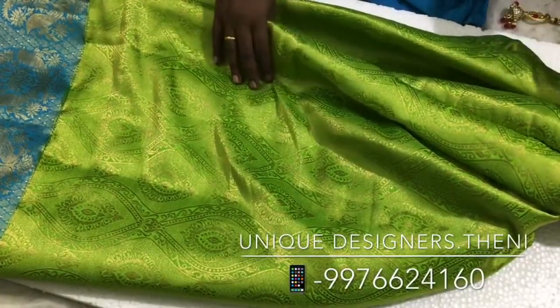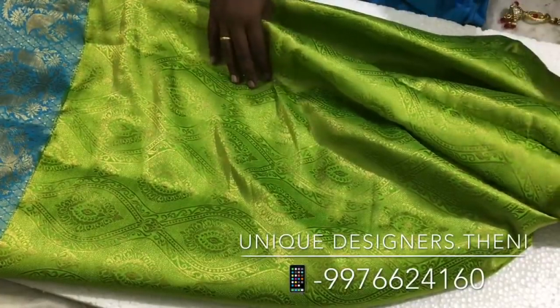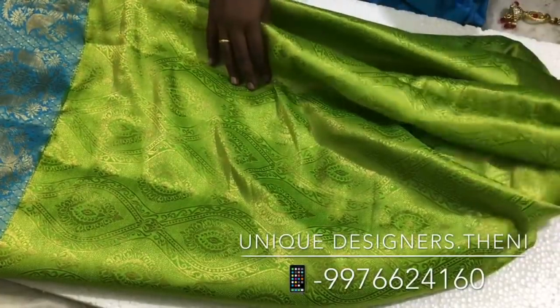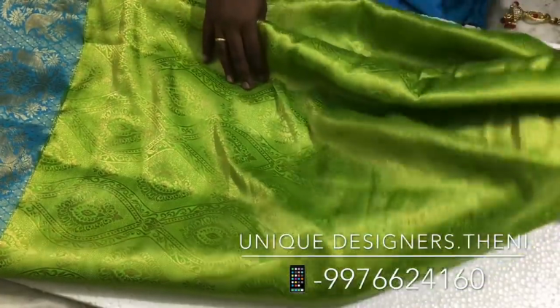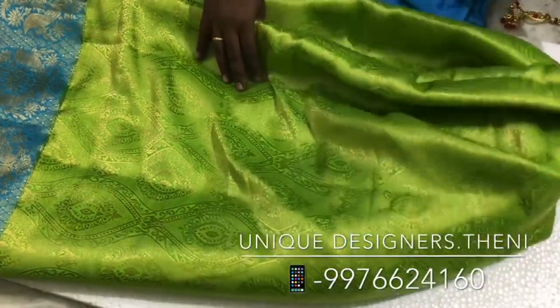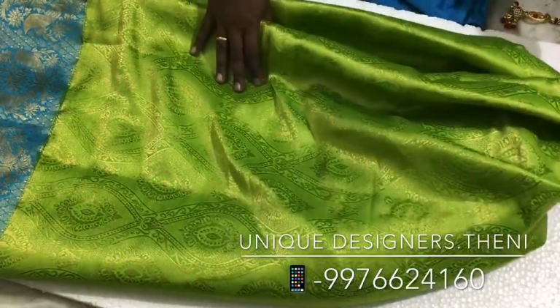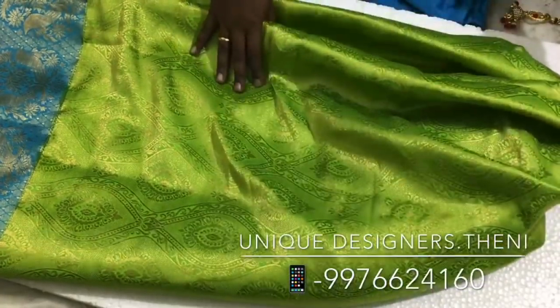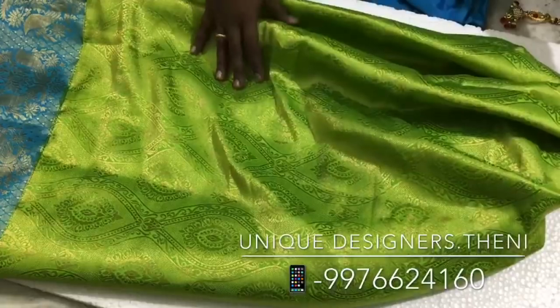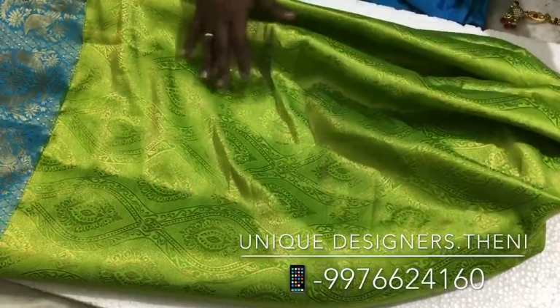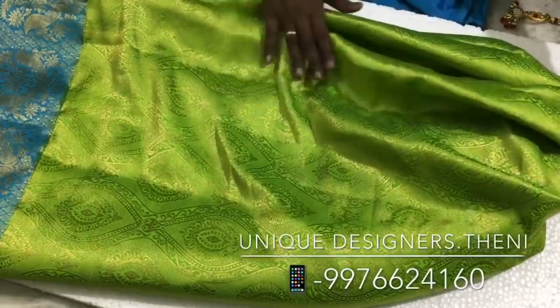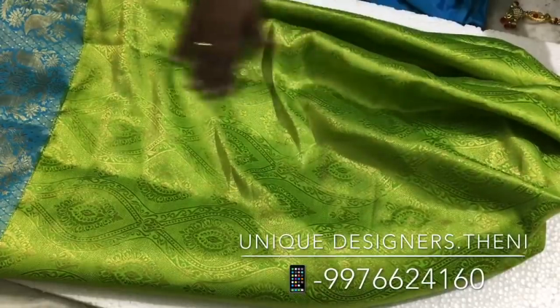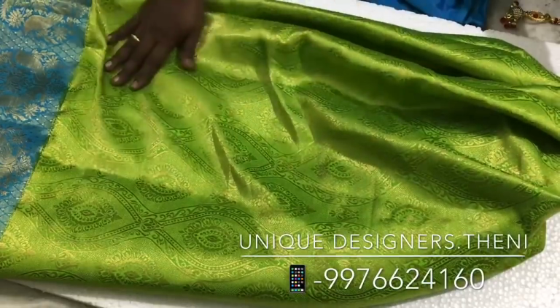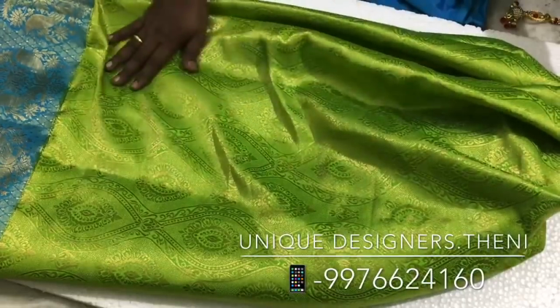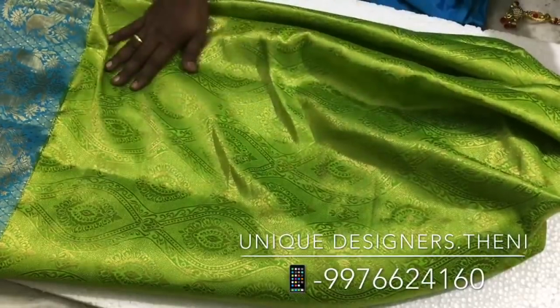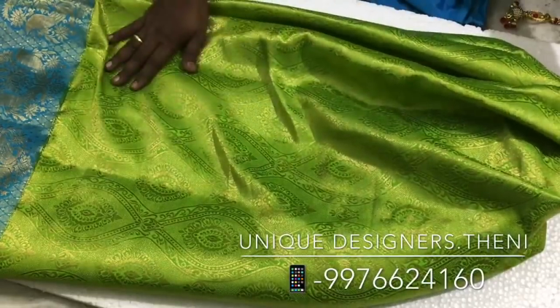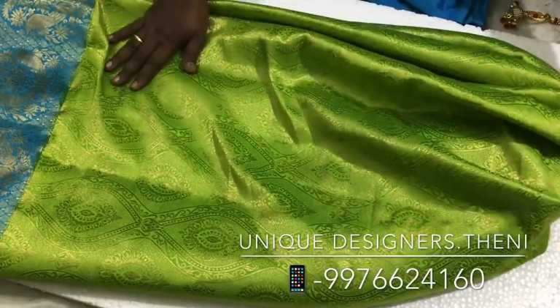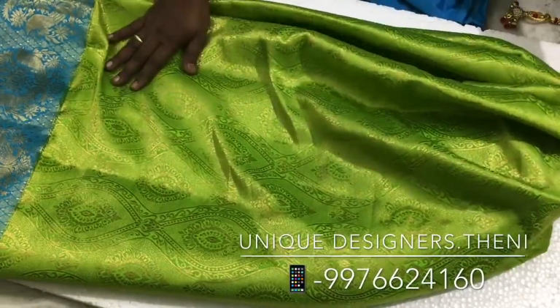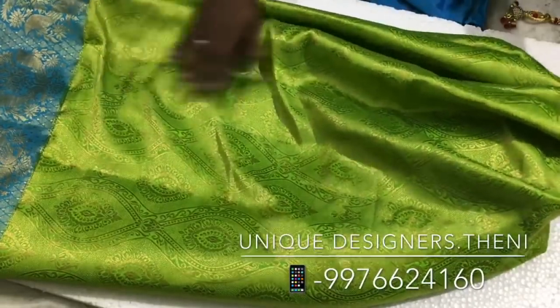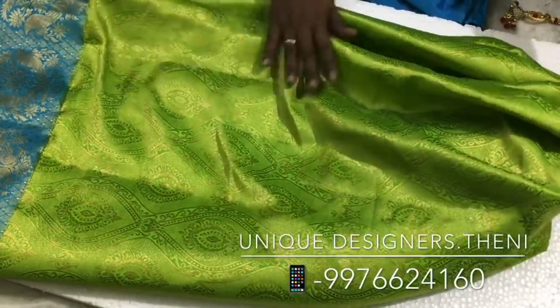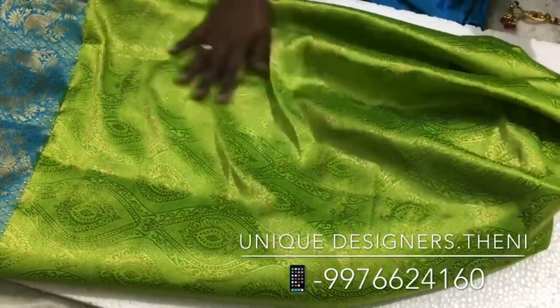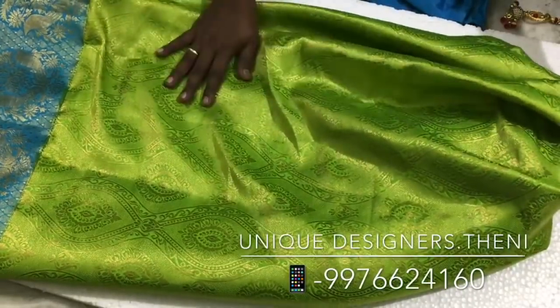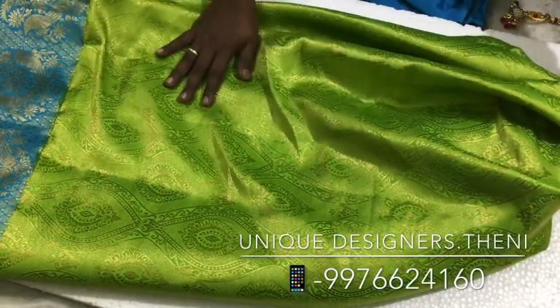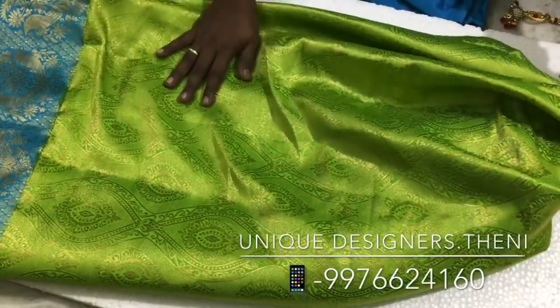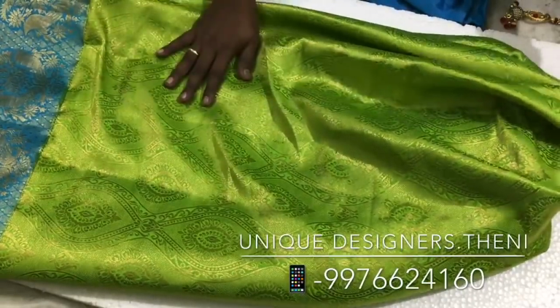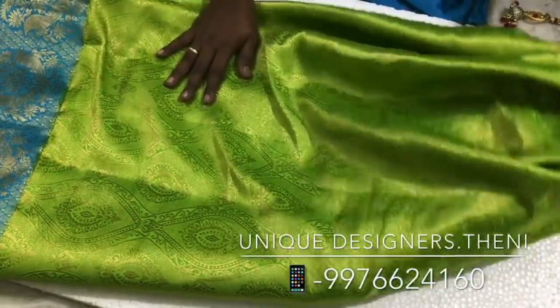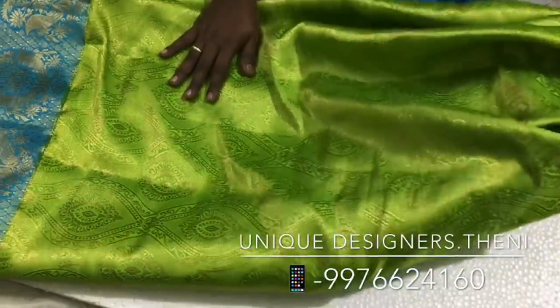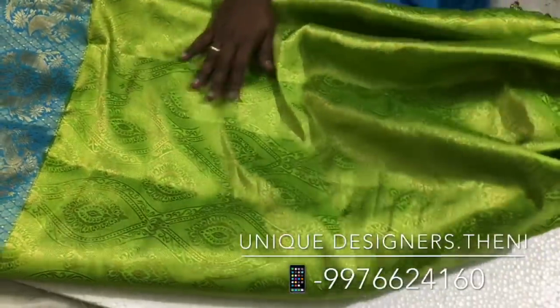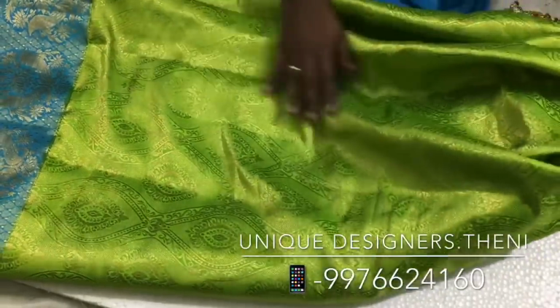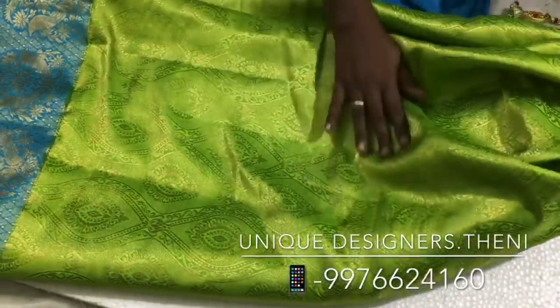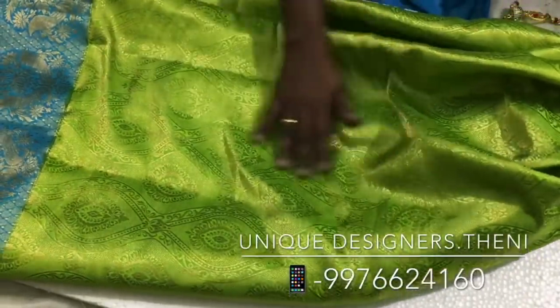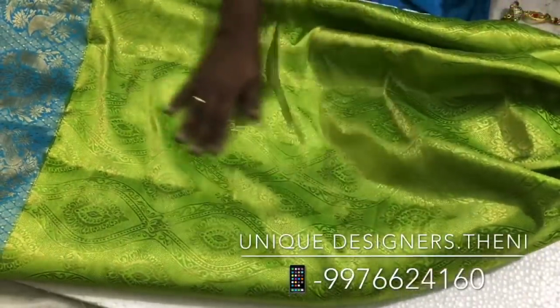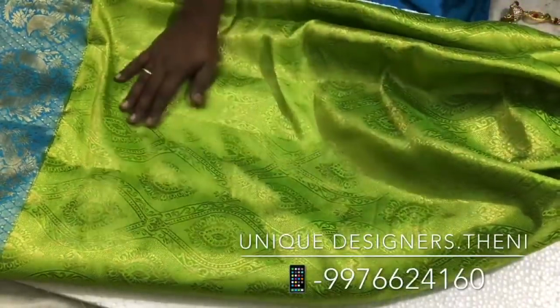This is a sari. It has a full green color and a full golden zari.